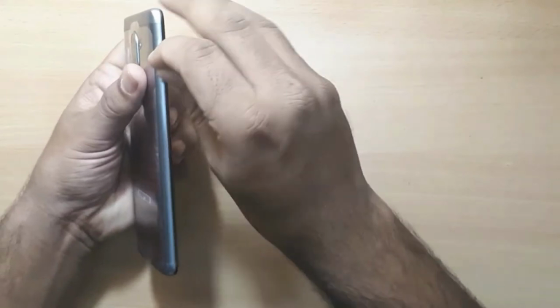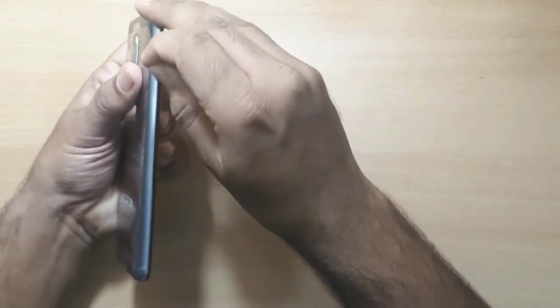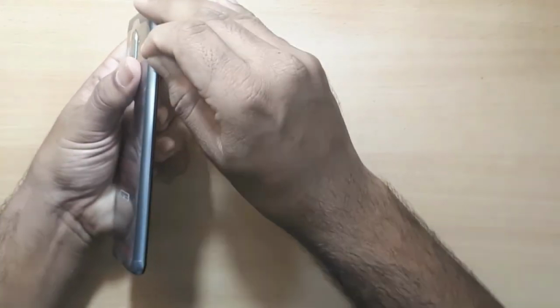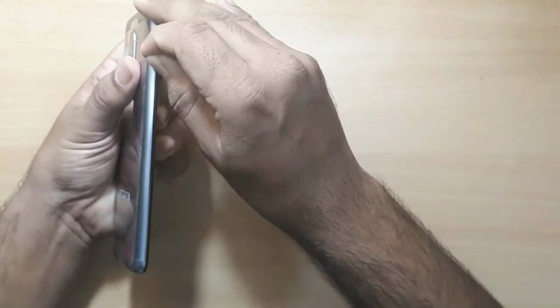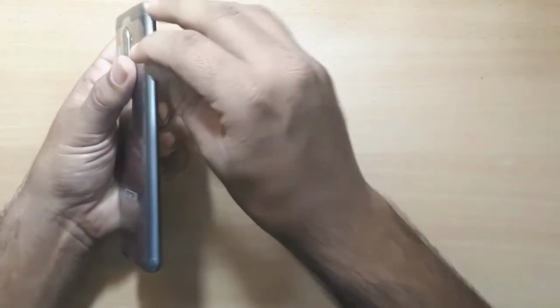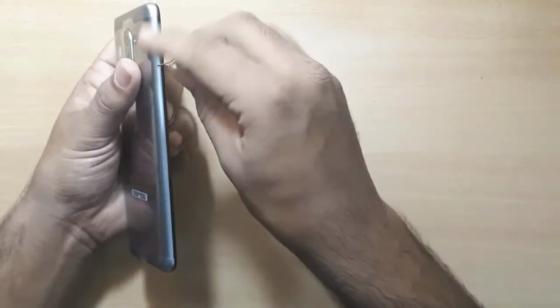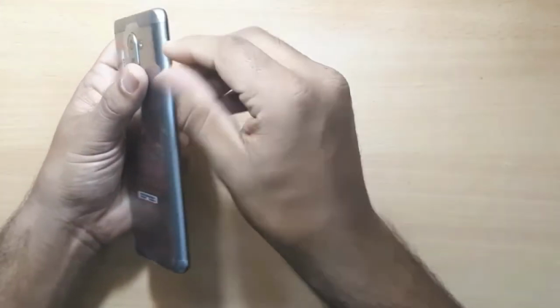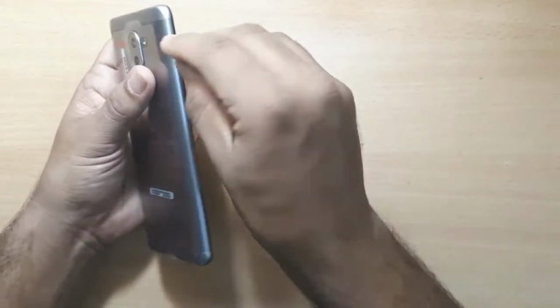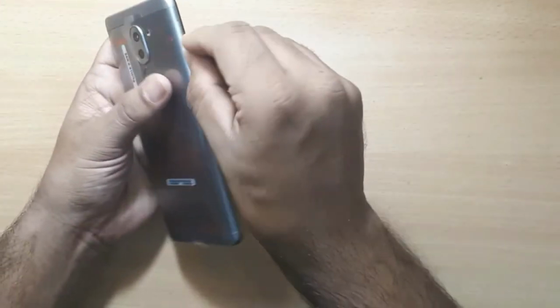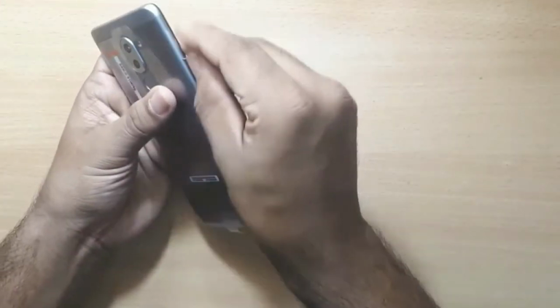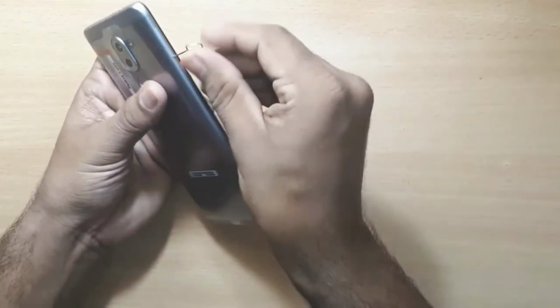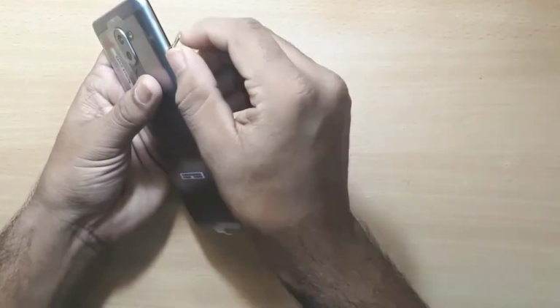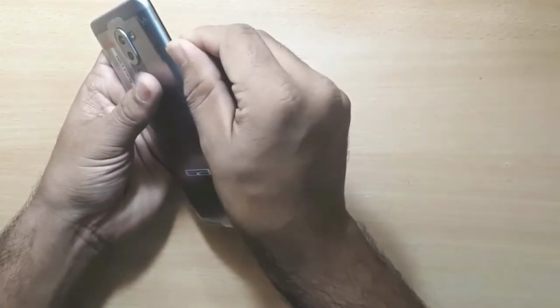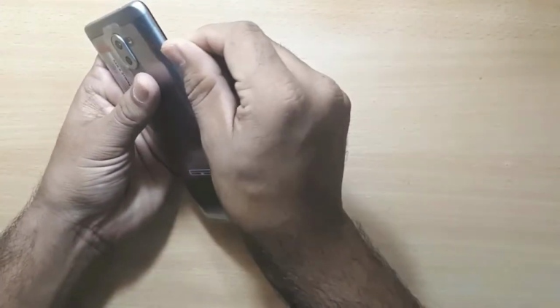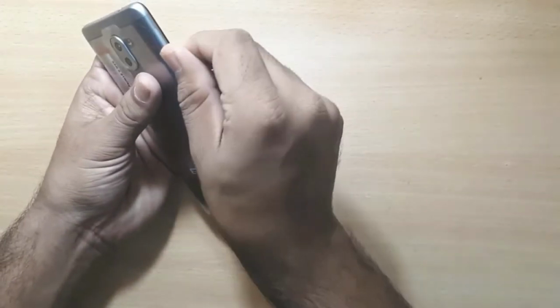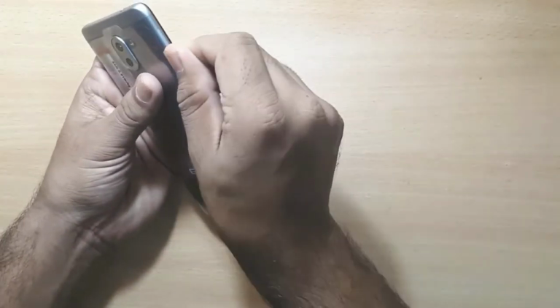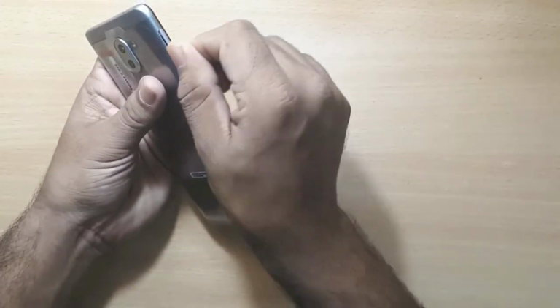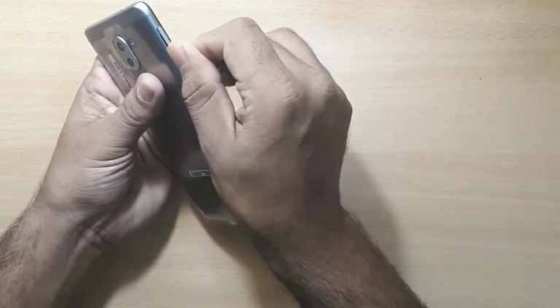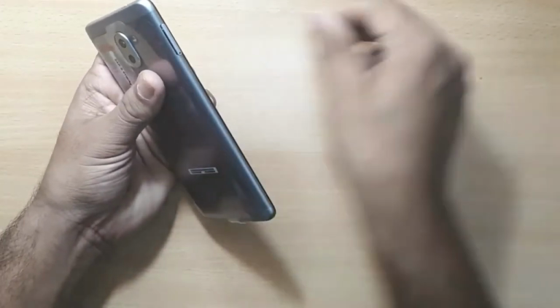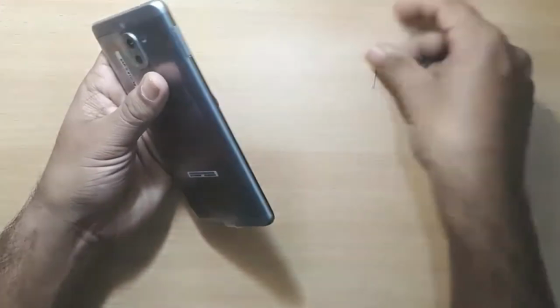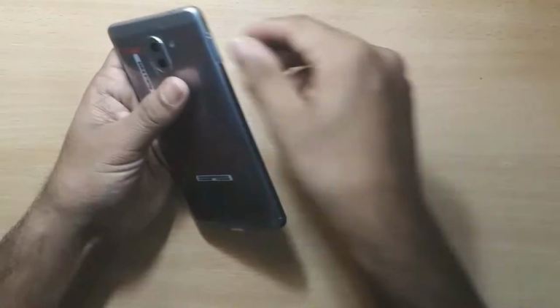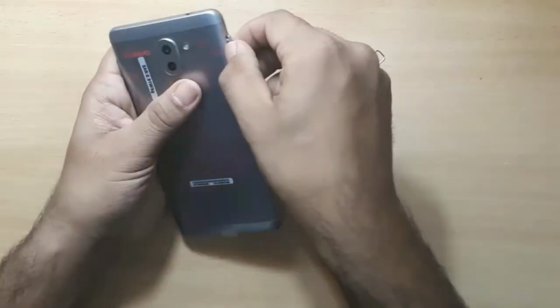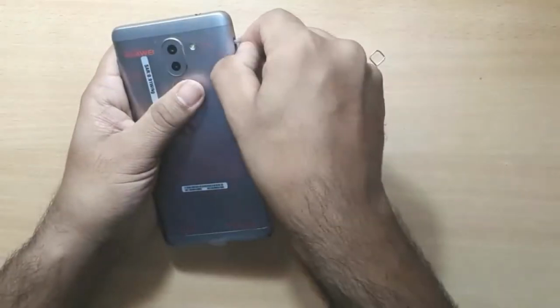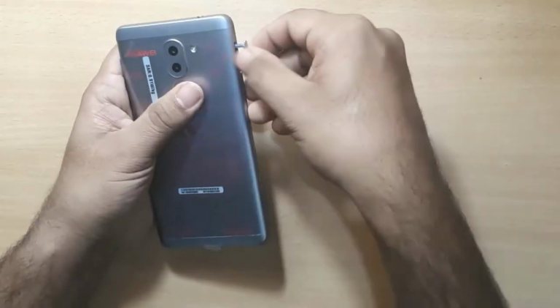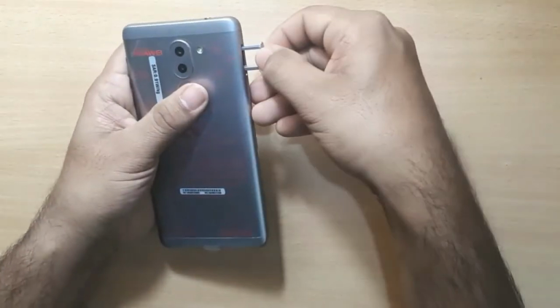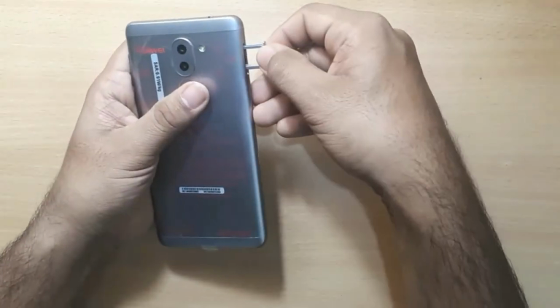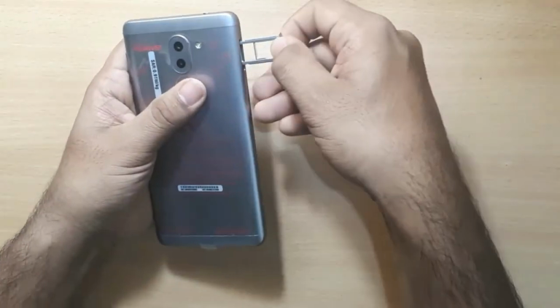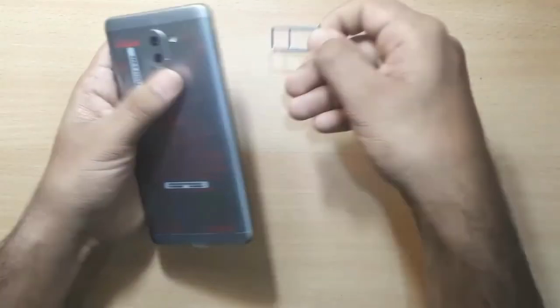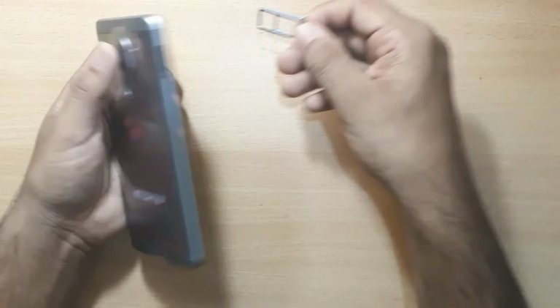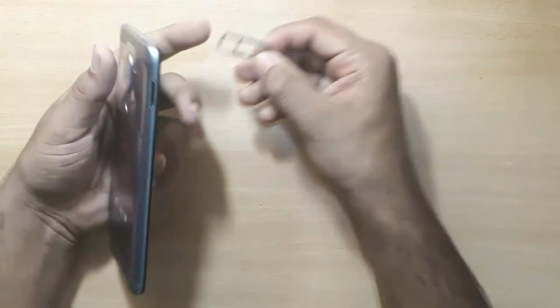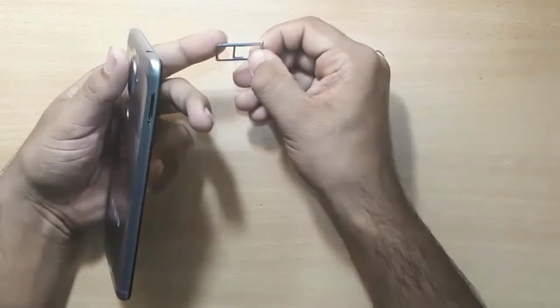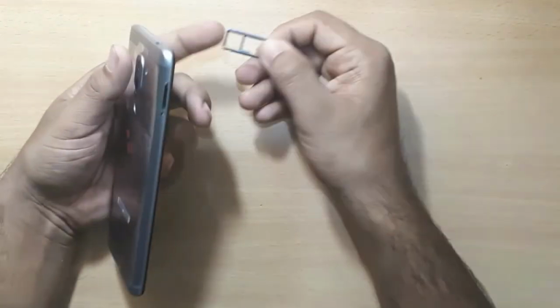There is a hybrid SIM slot on the device.